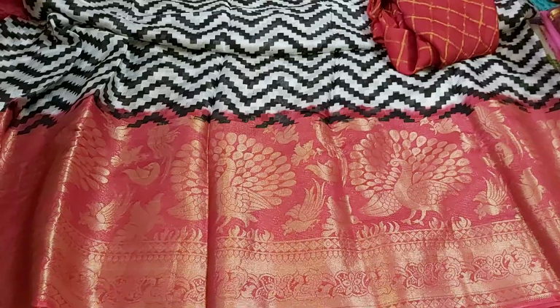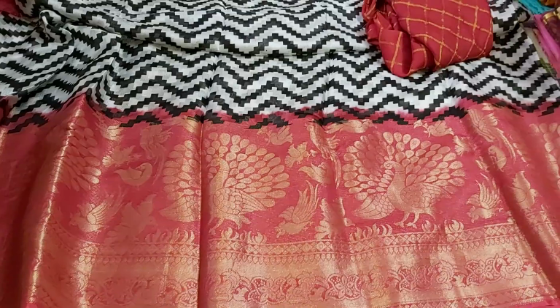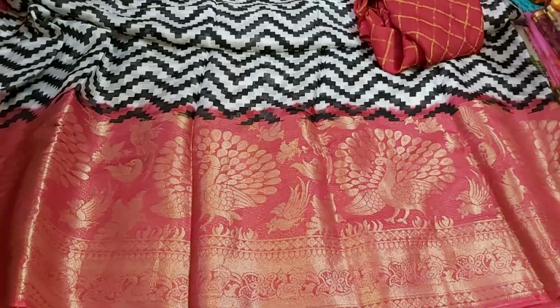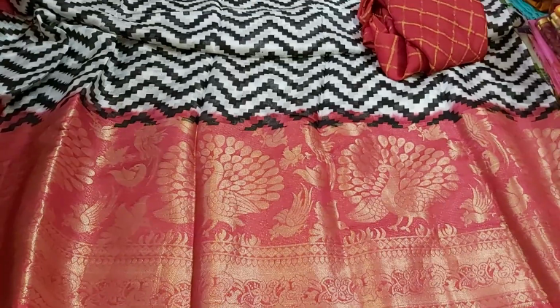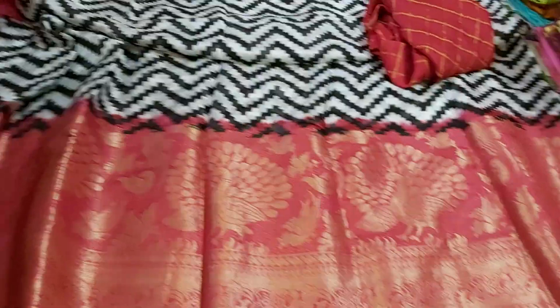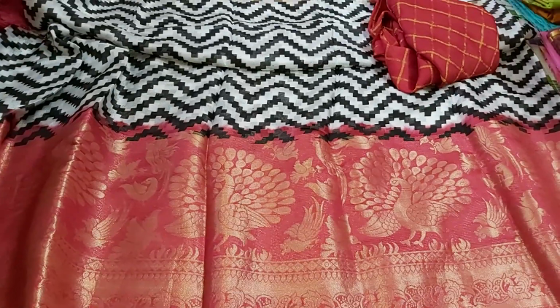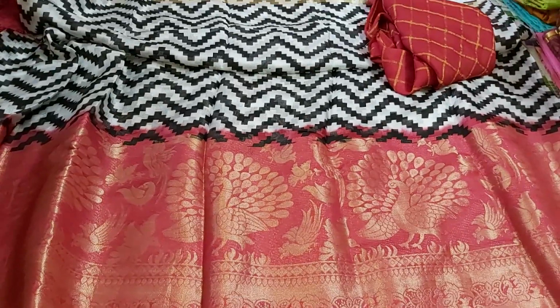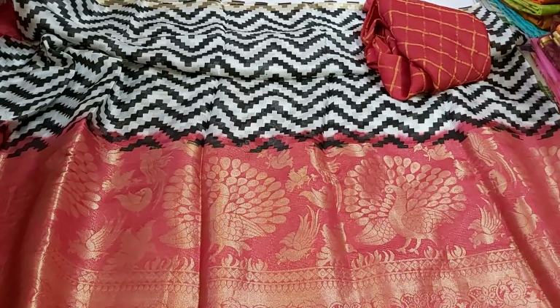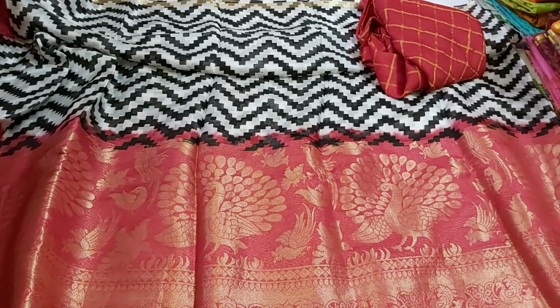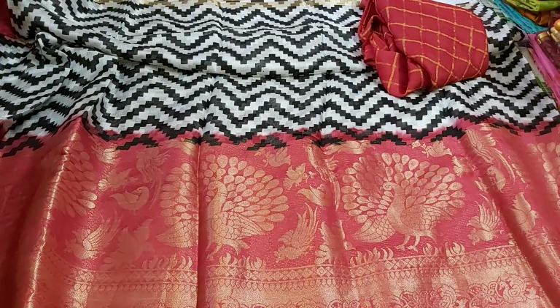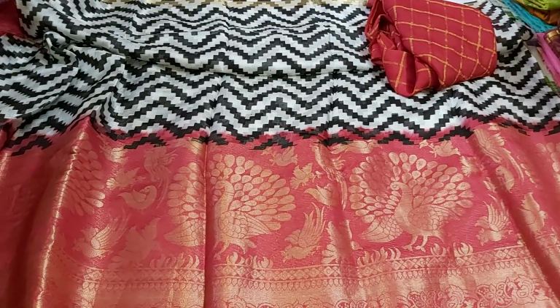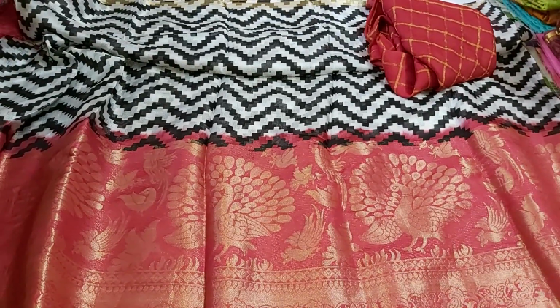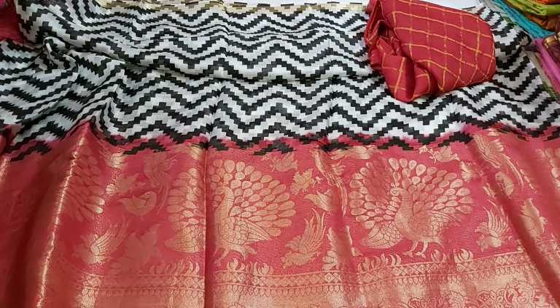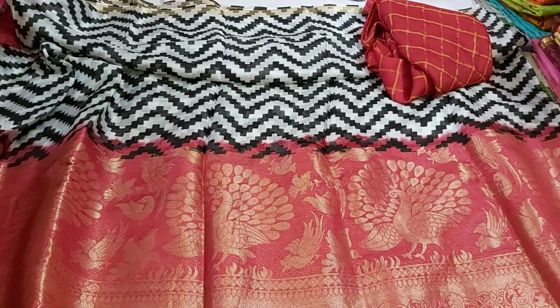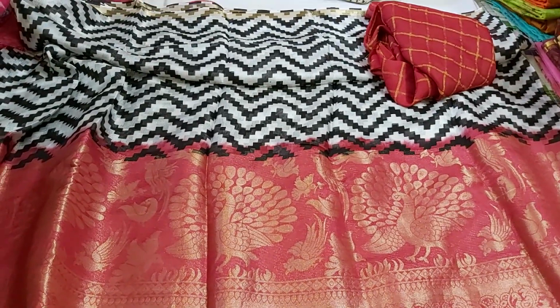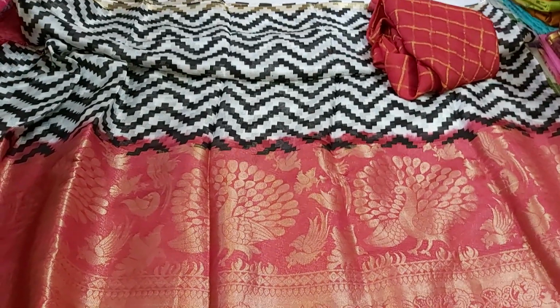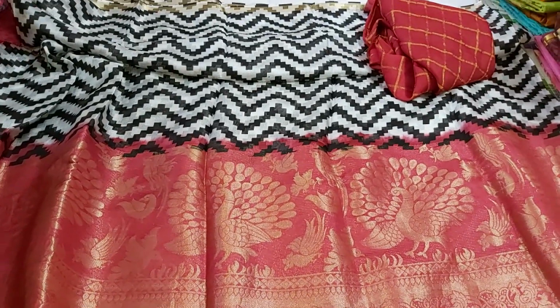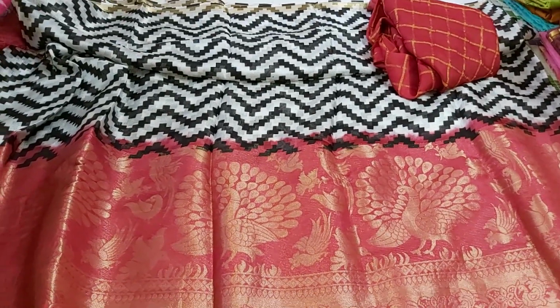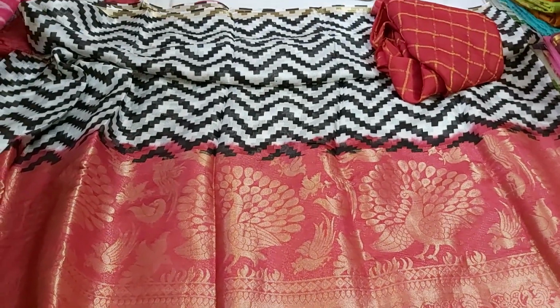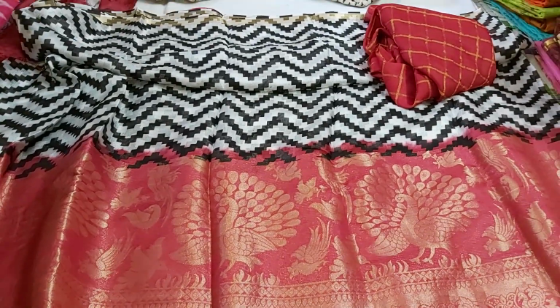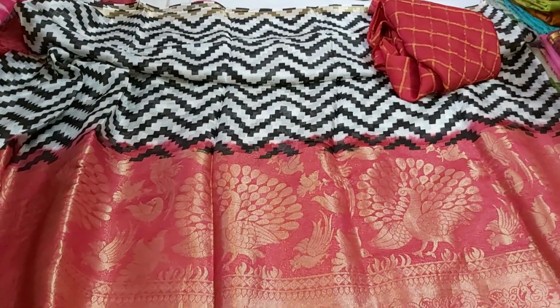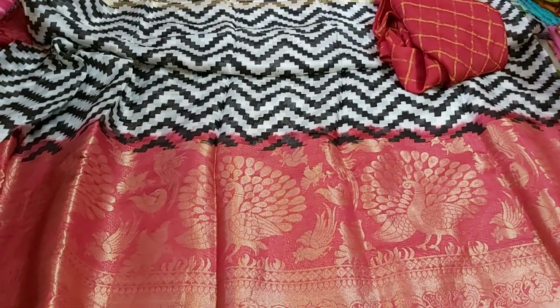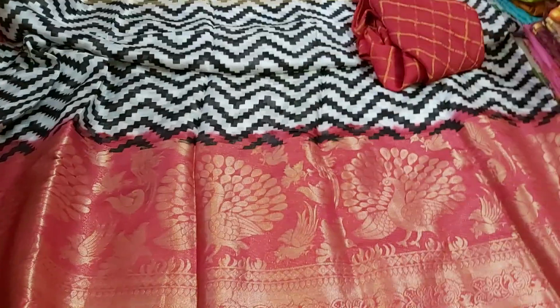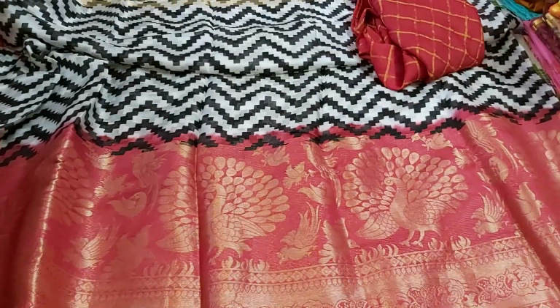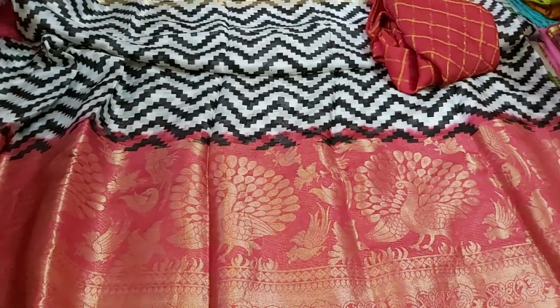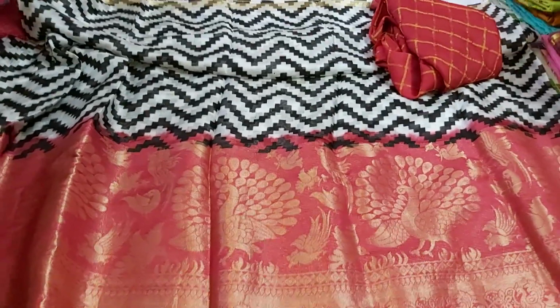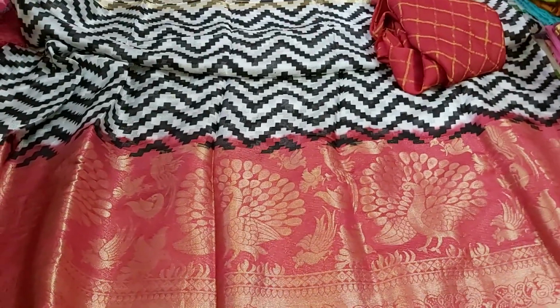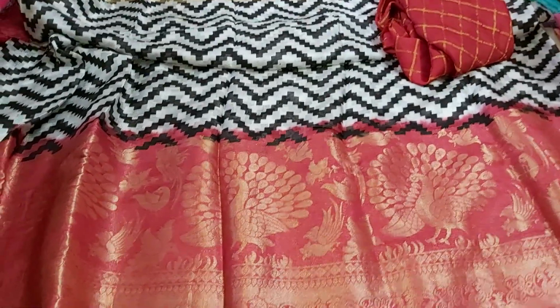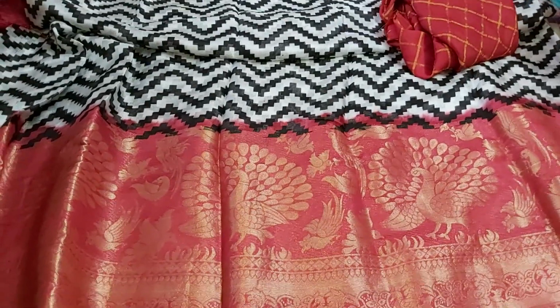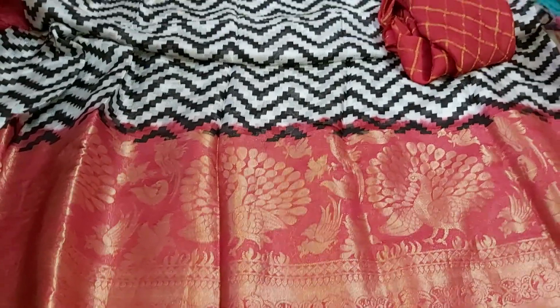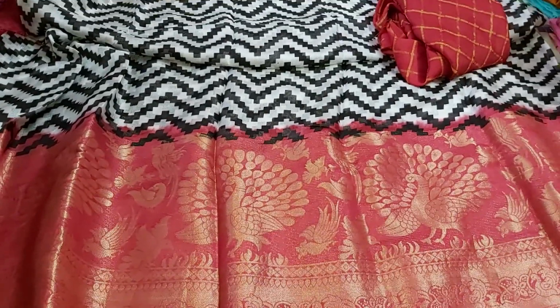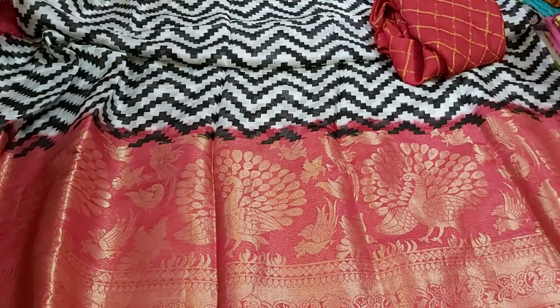Hi friends, welcome back to our channel. I love you guys, I am Anita. Today, I am going to make a video of George Sari and Russian Silk Sari.